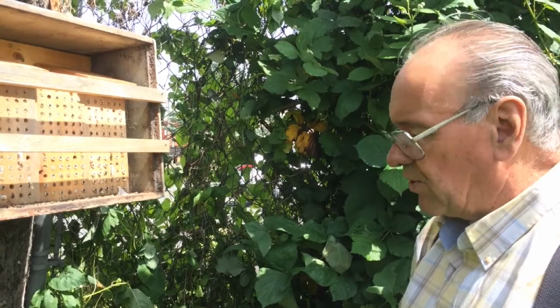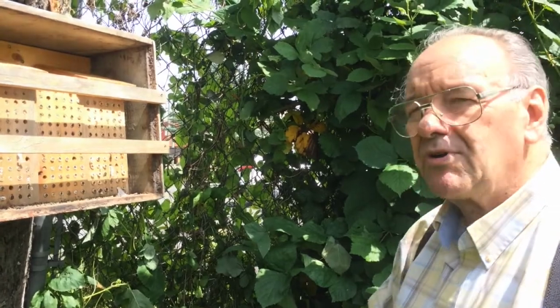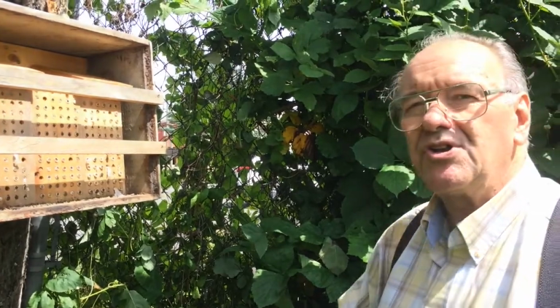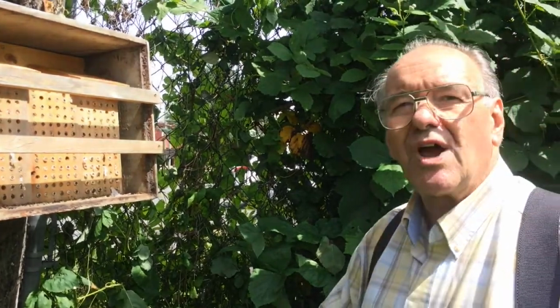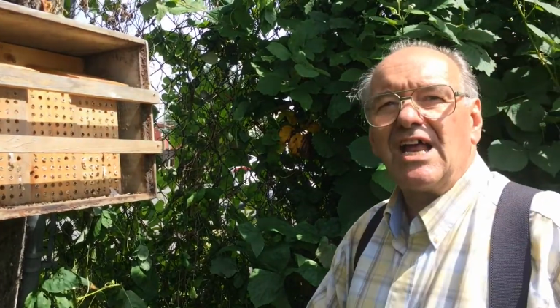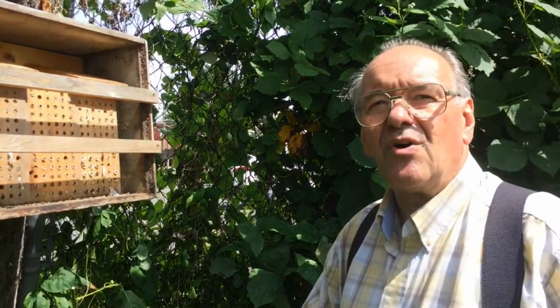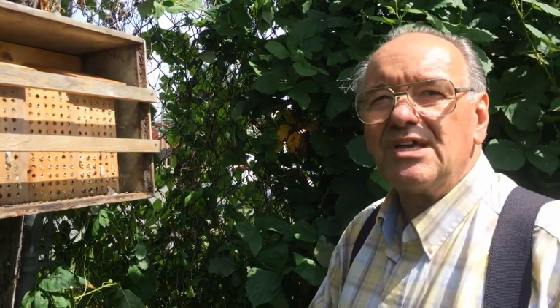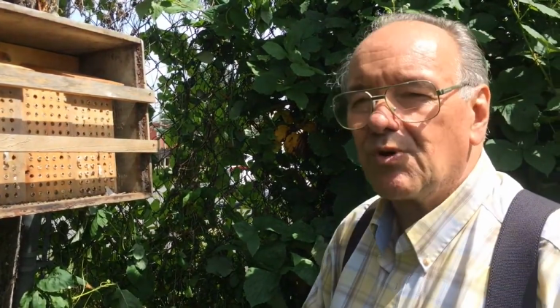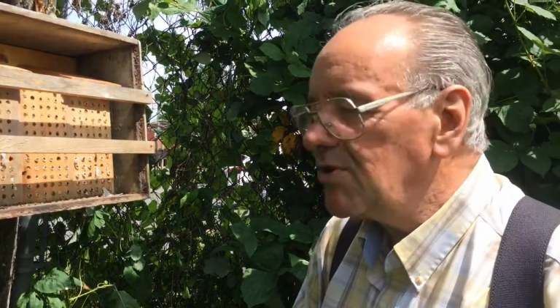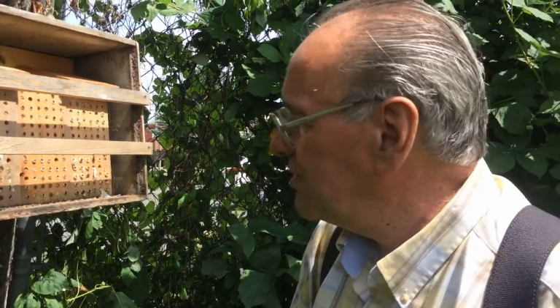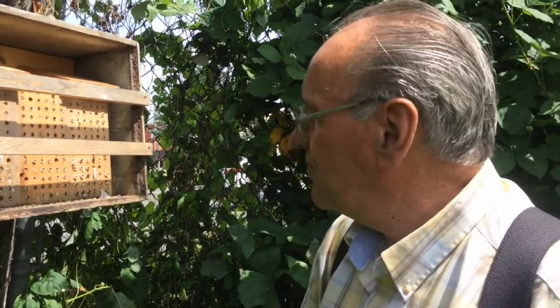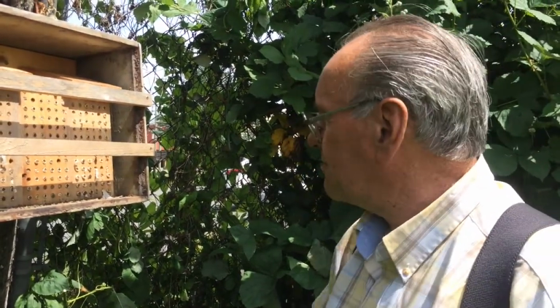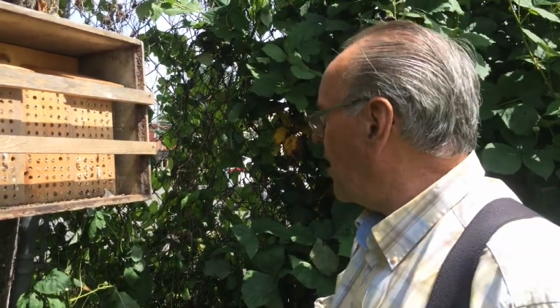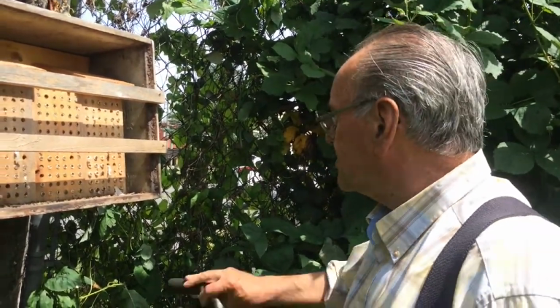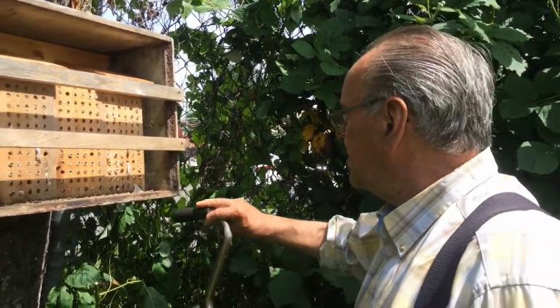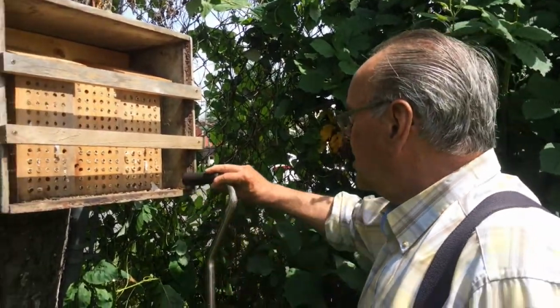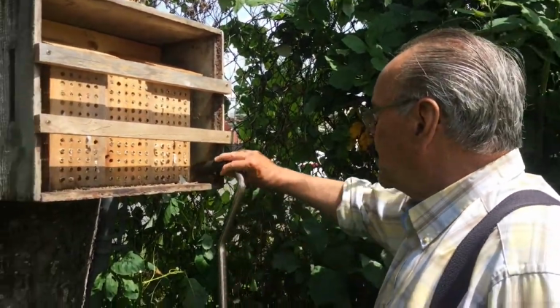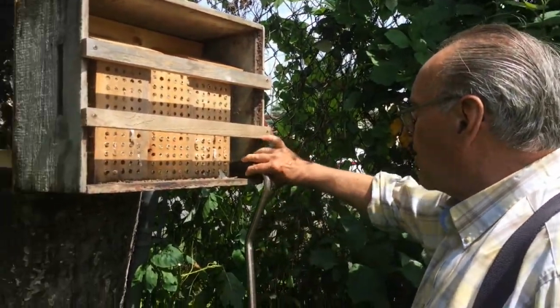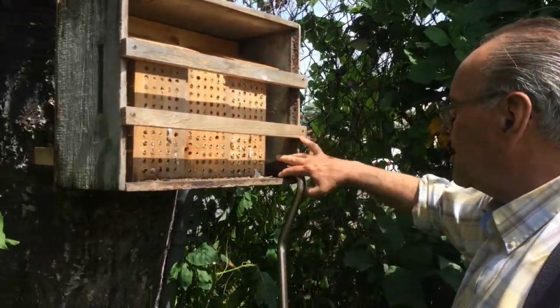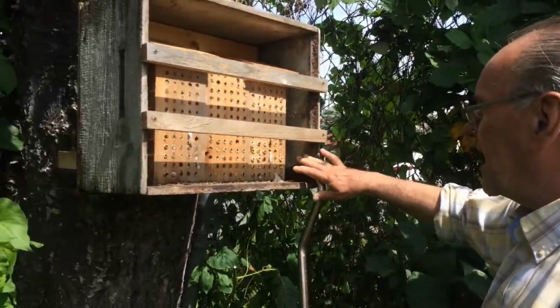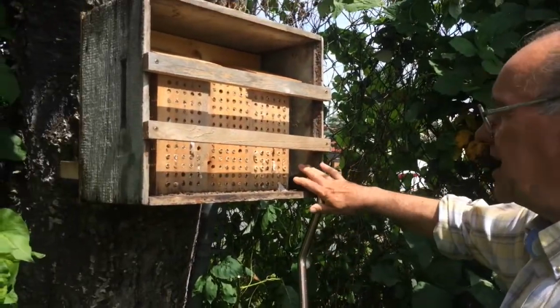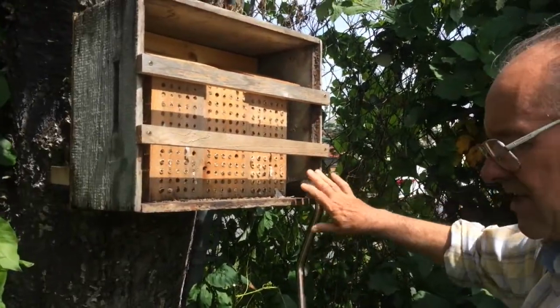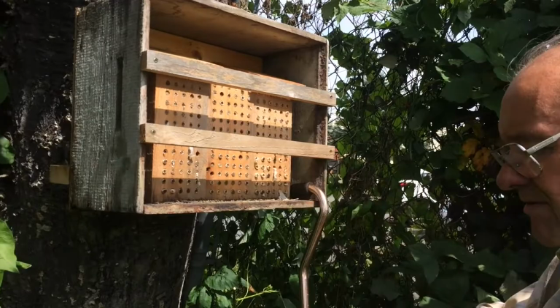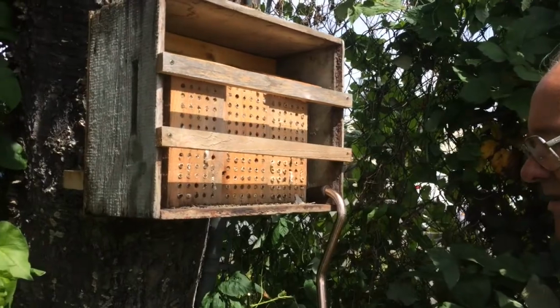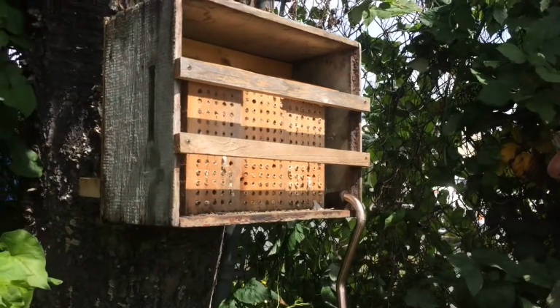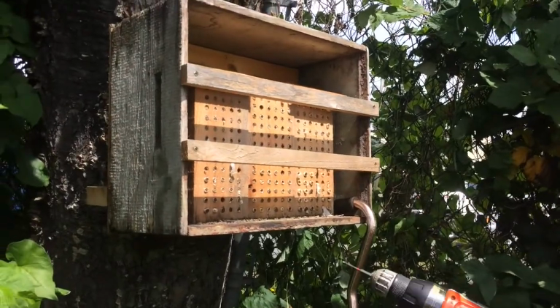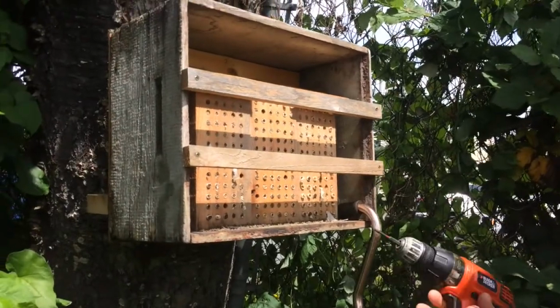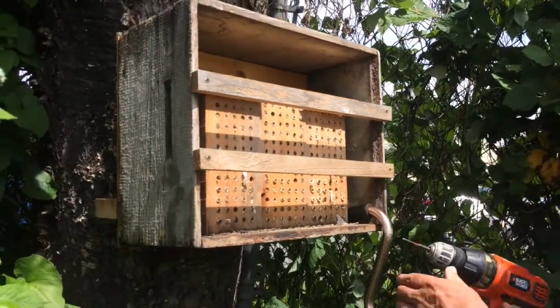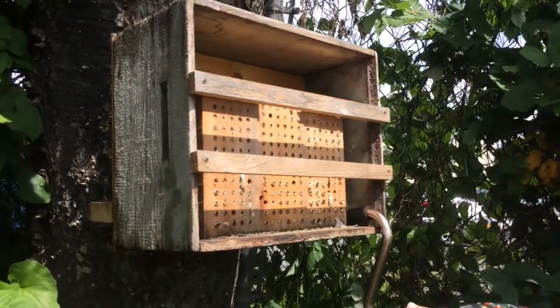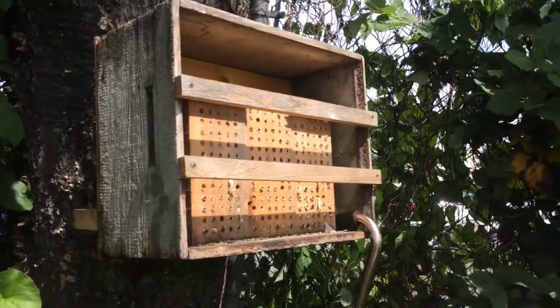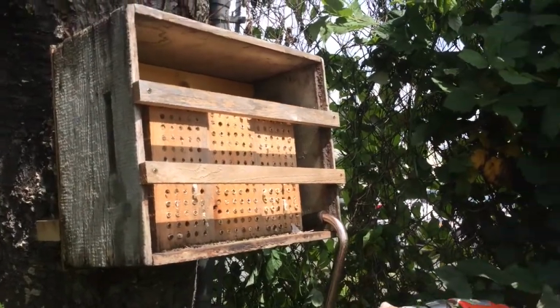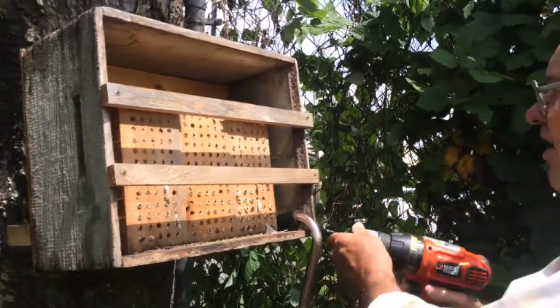So what I'm going to do right now is we're removing the box — pardon the cane, but it's part of my anatomy now.